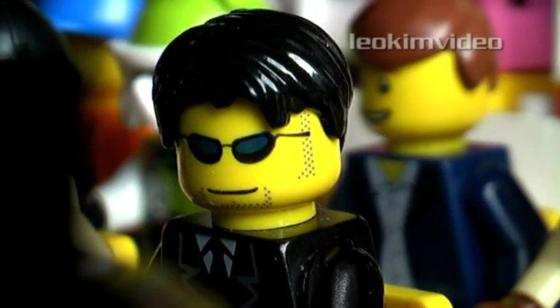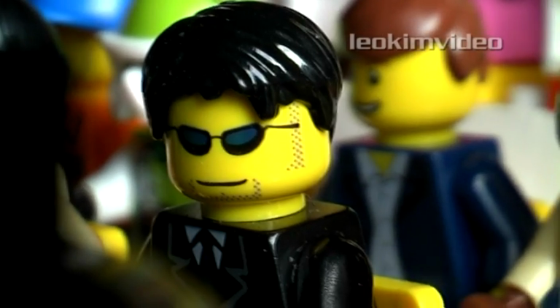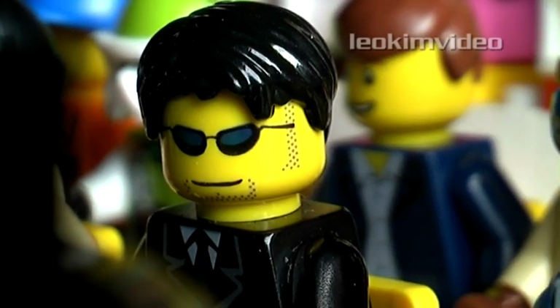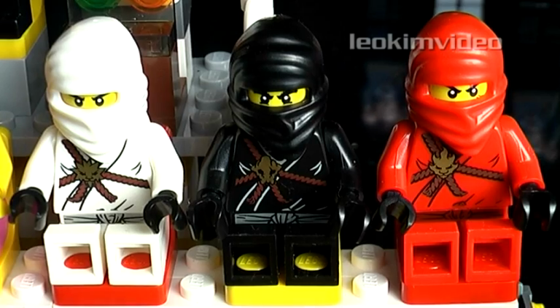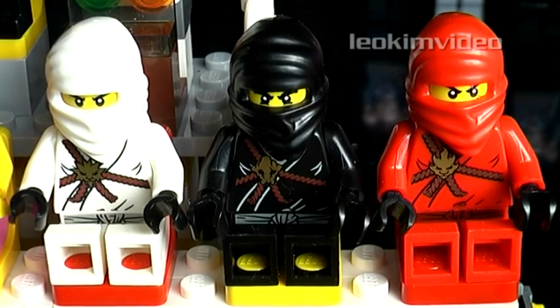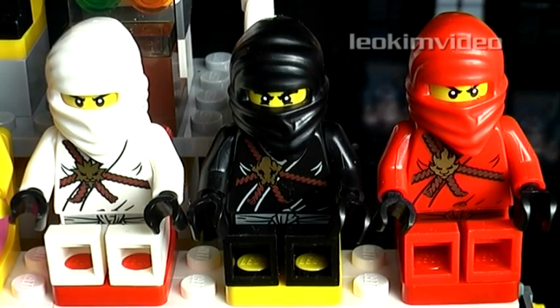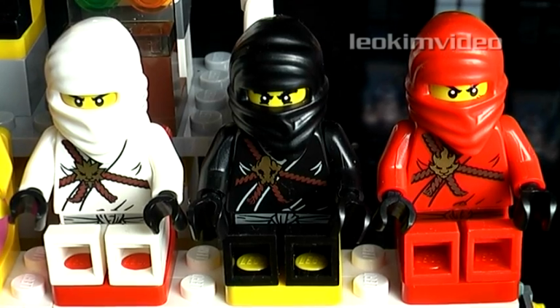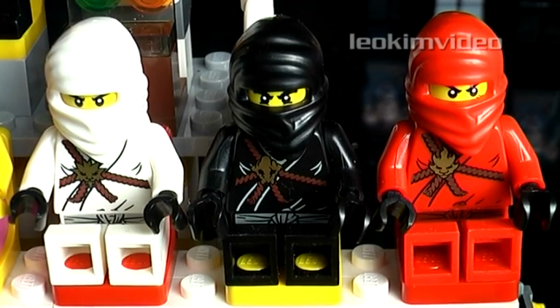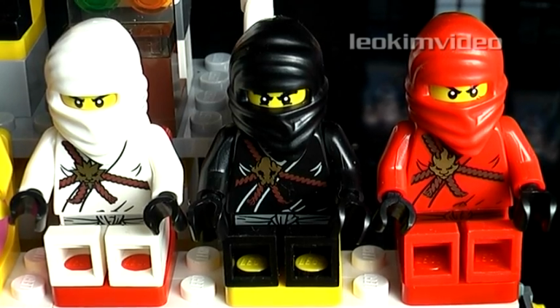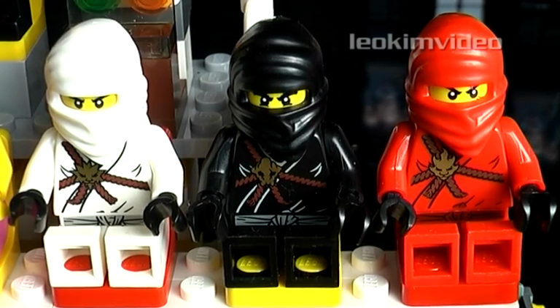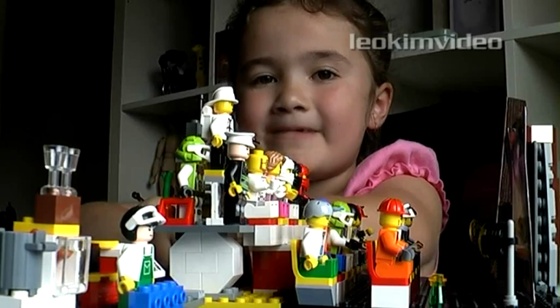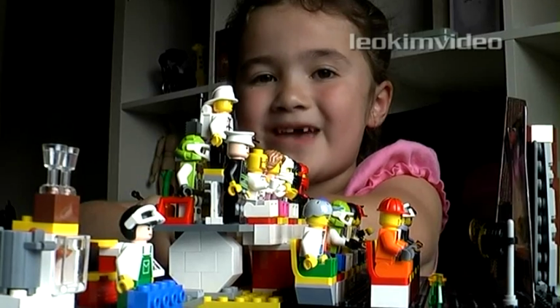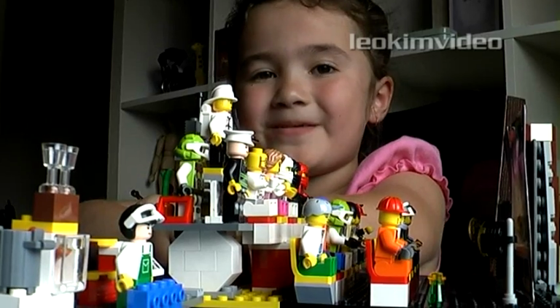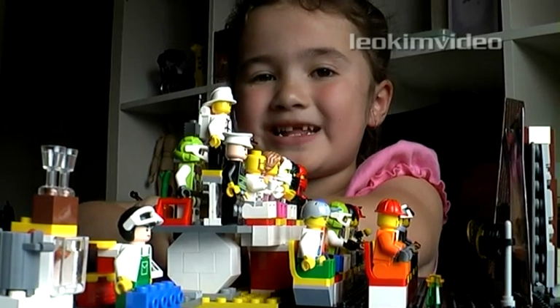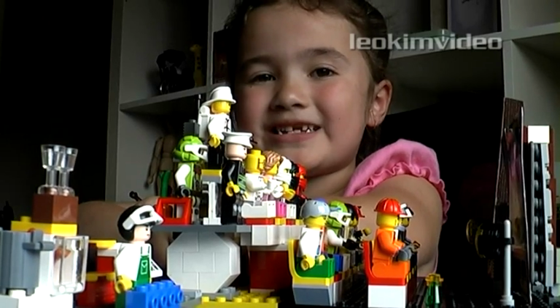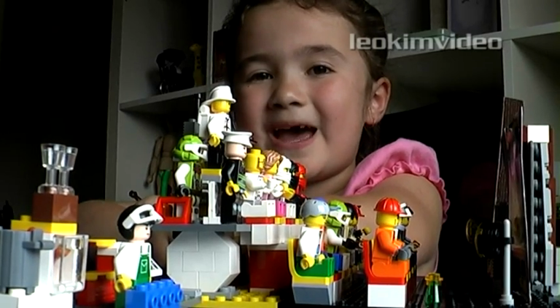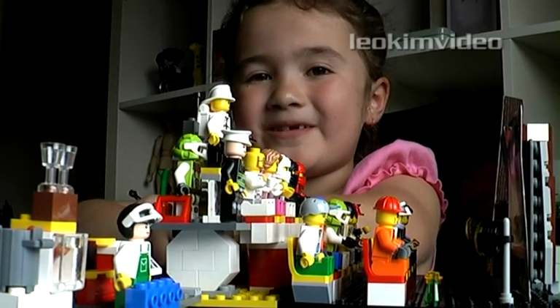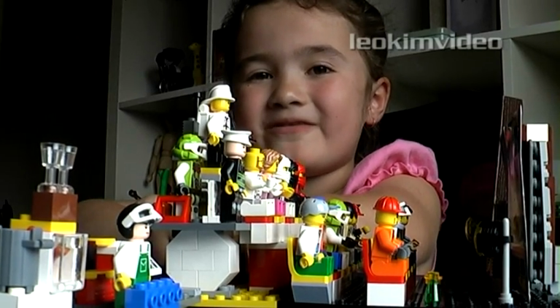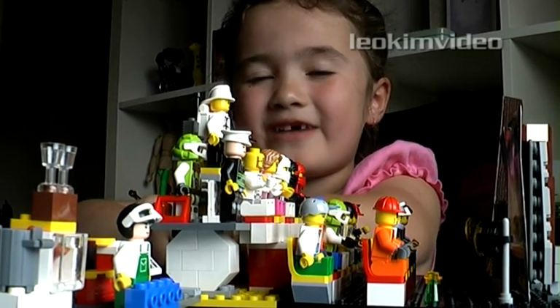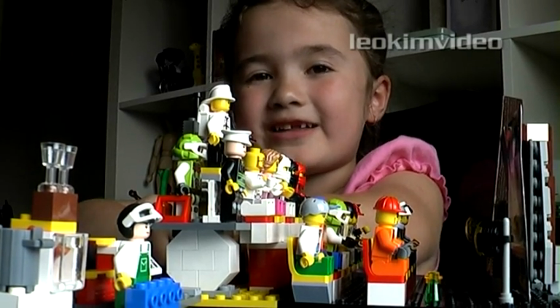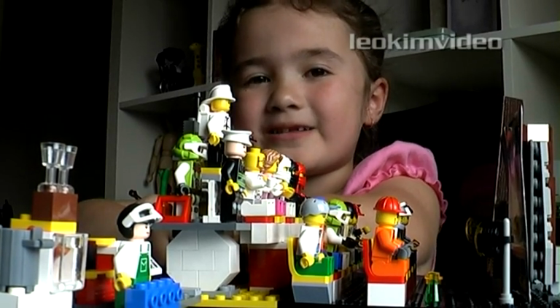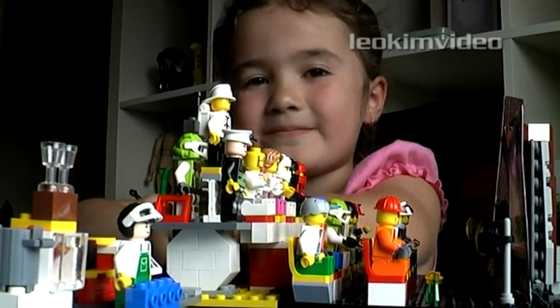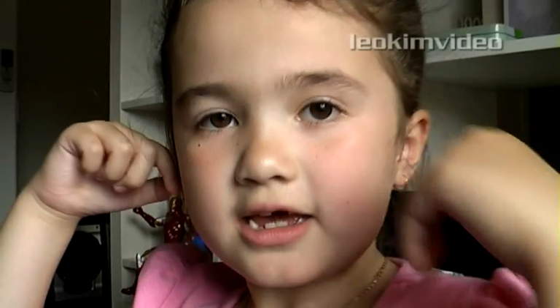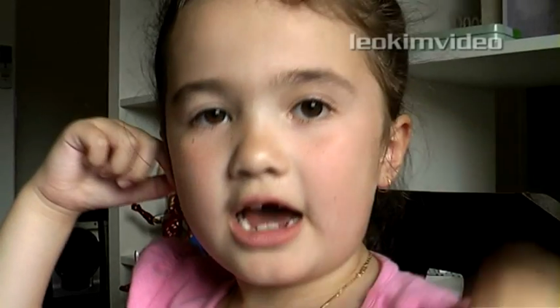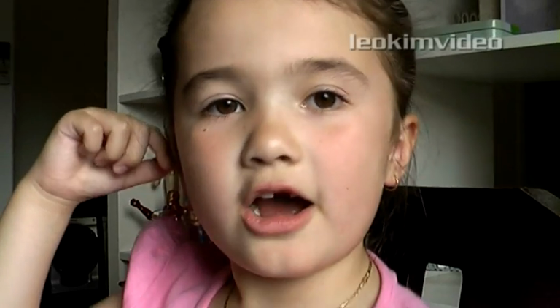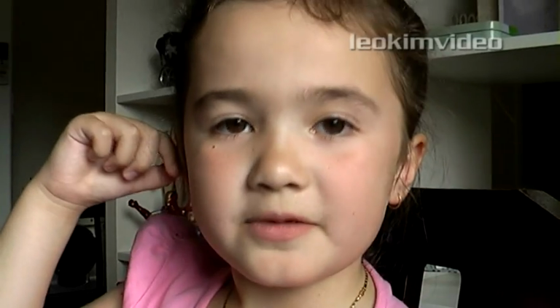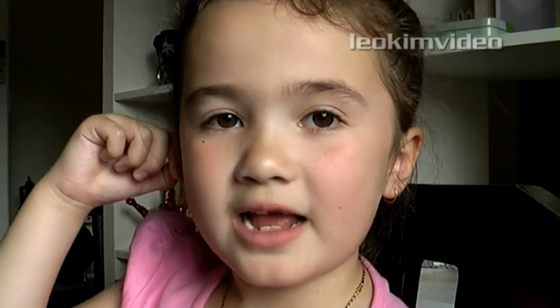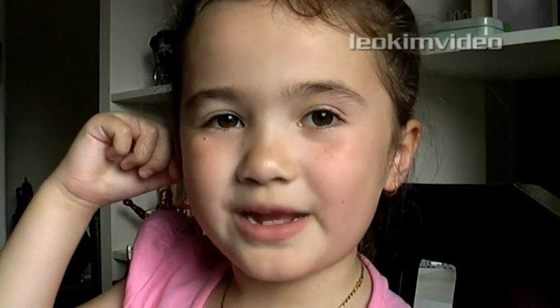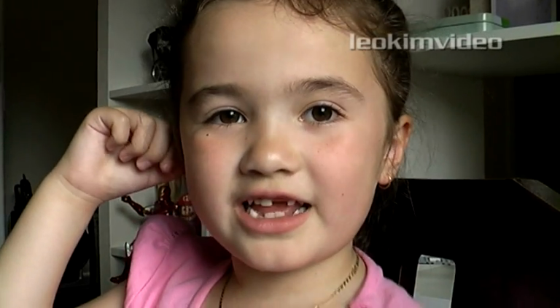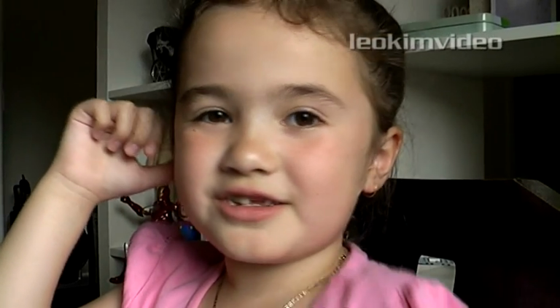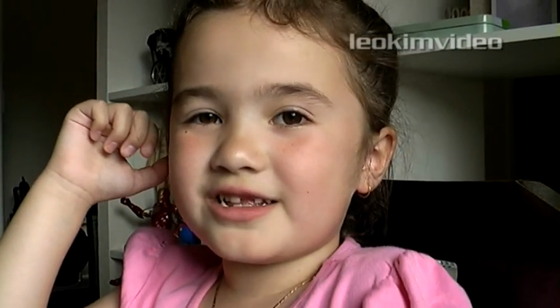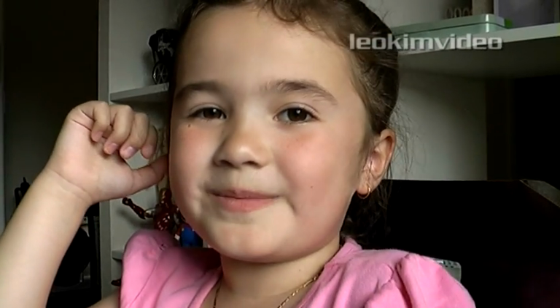So are the Ninjacos. Everybody's having fun. I hope you like my Lego cinema.